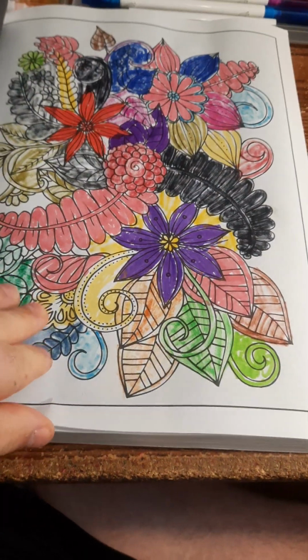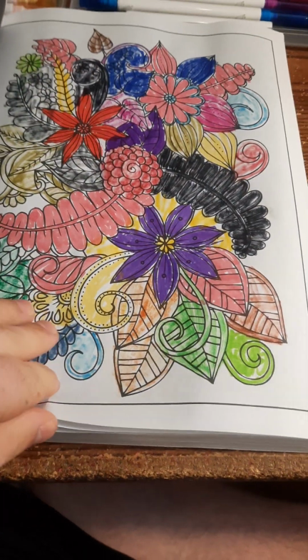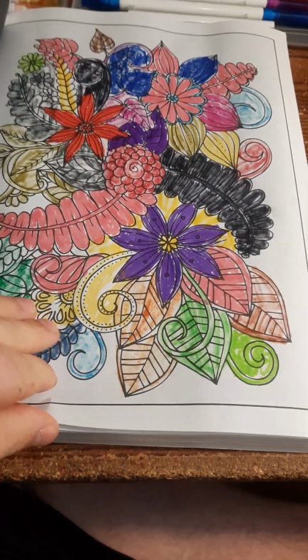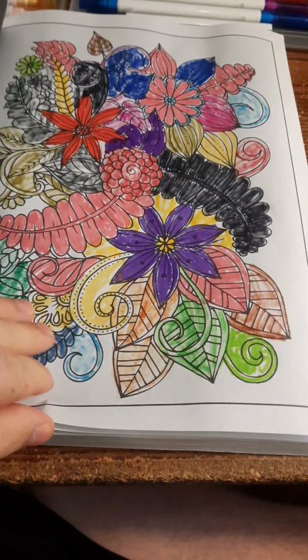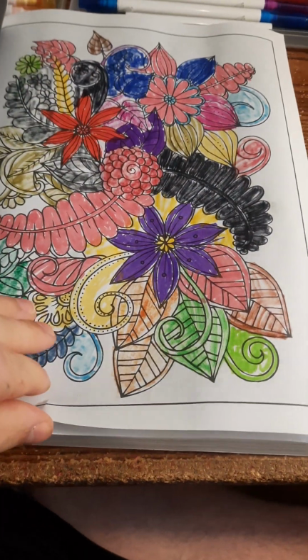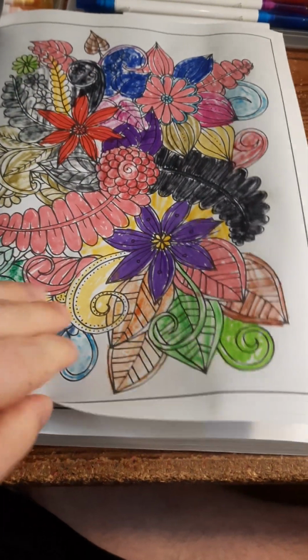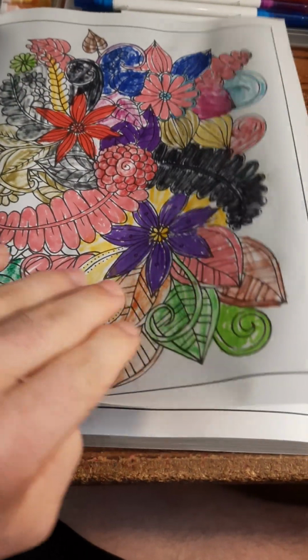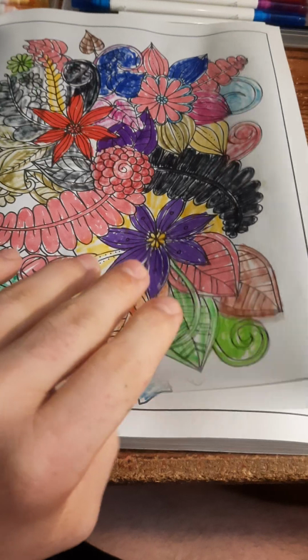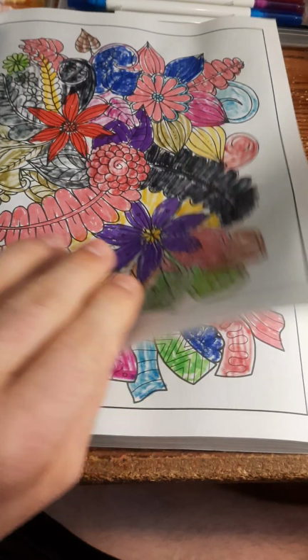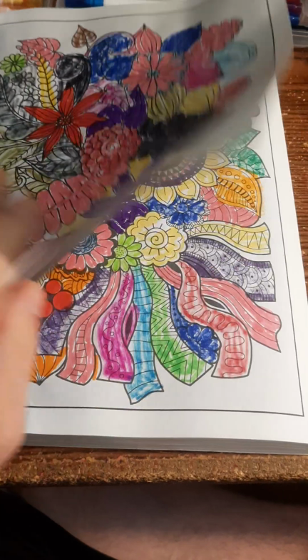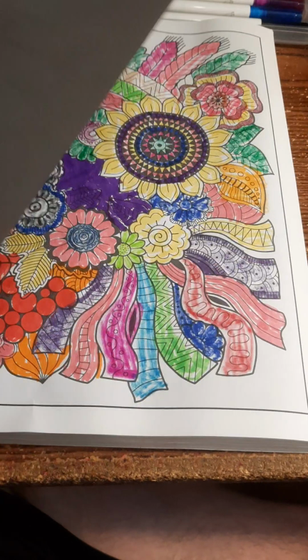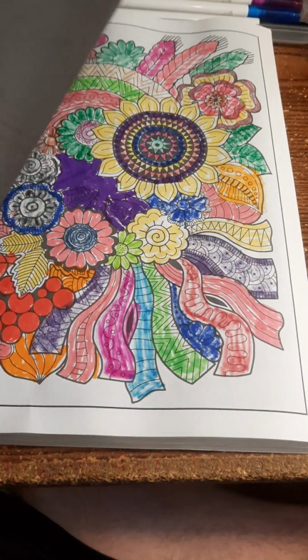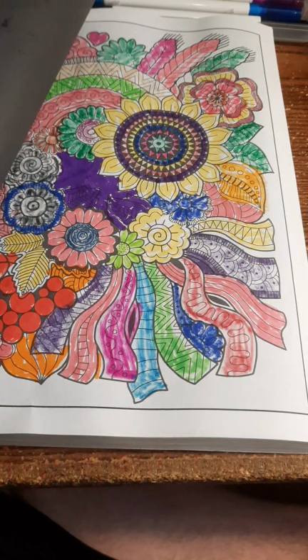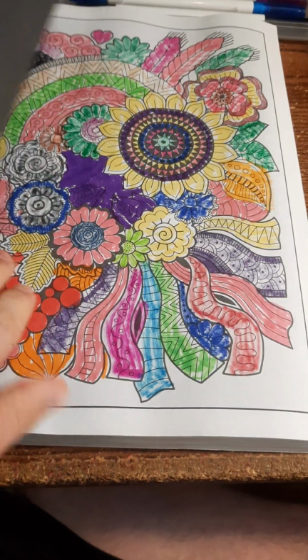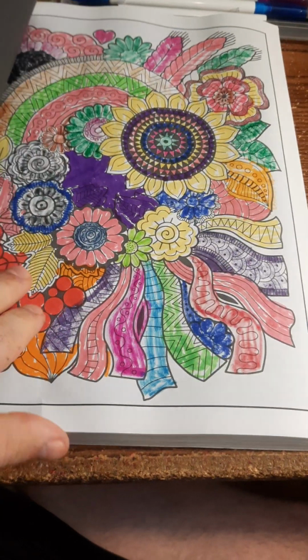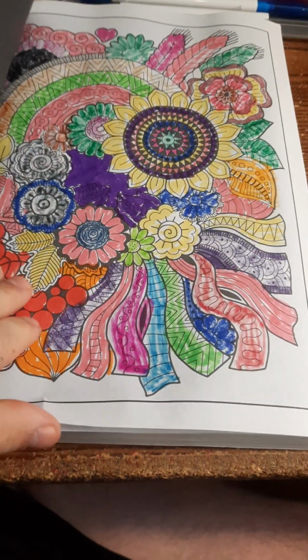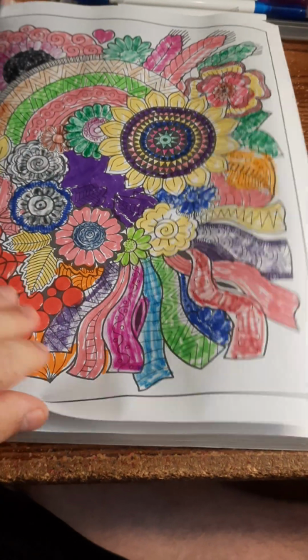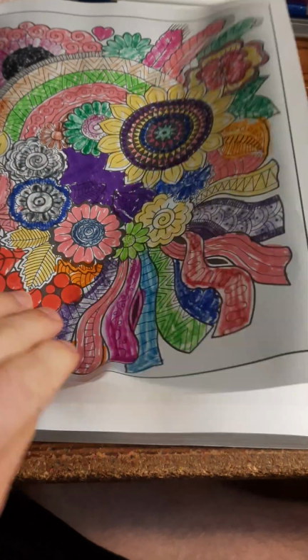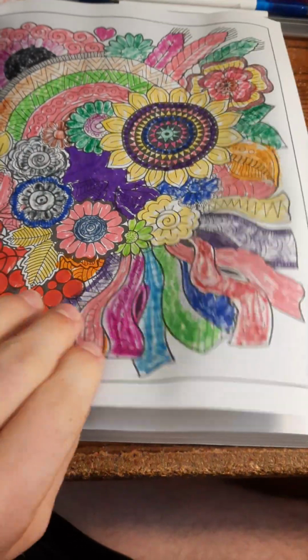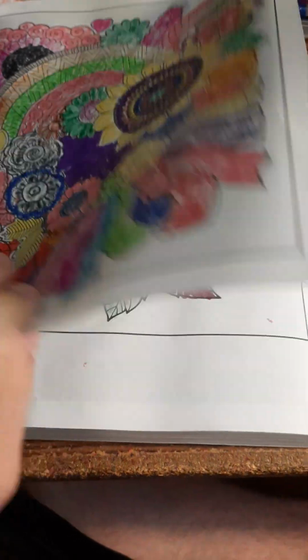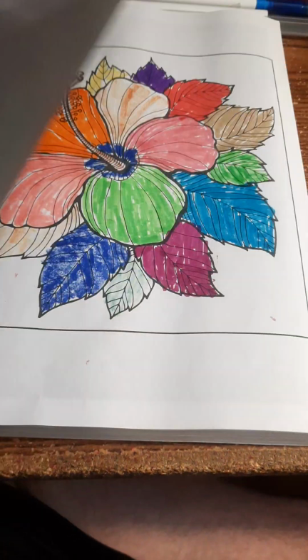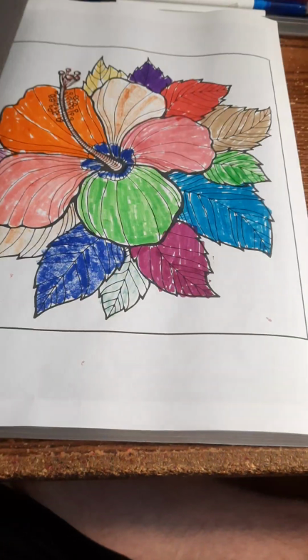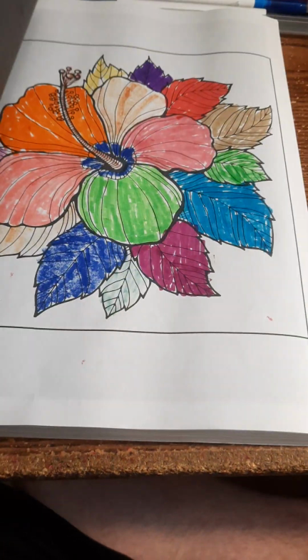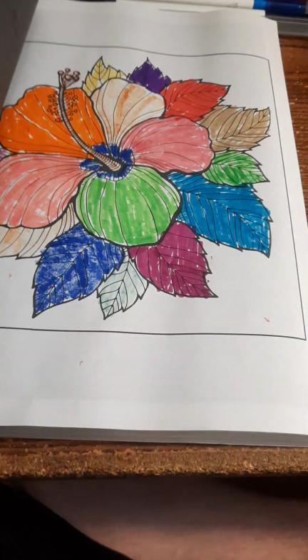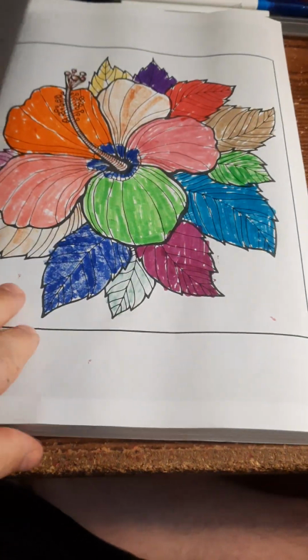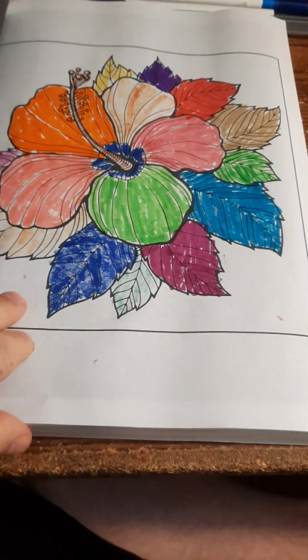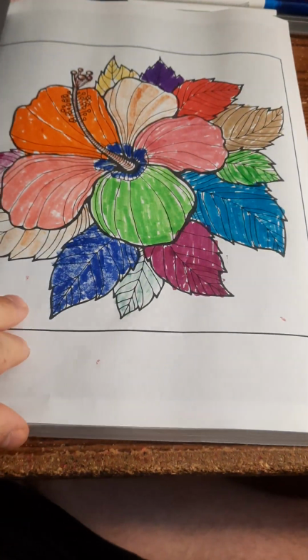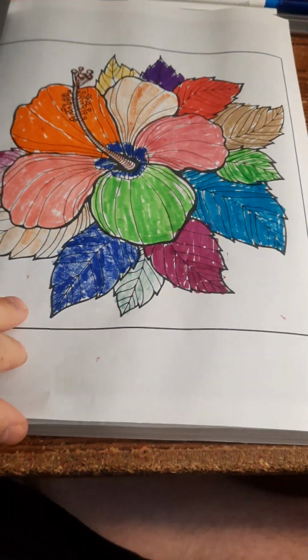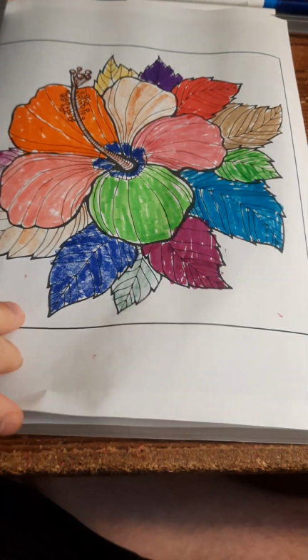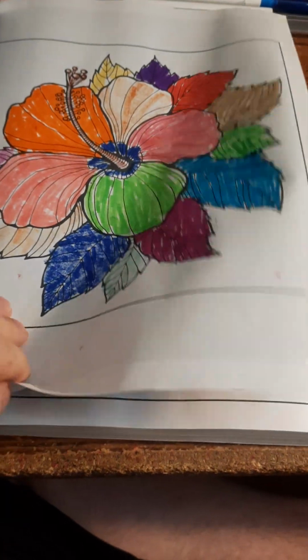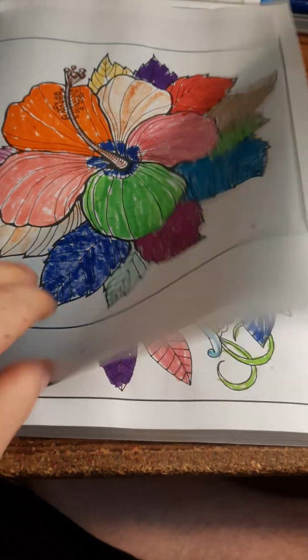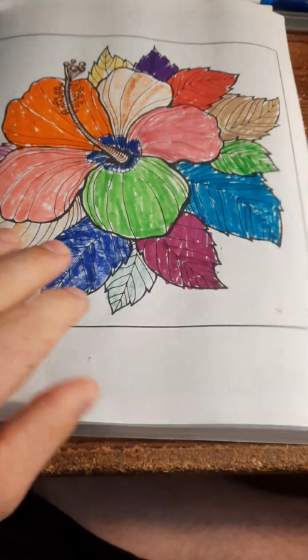If you like my flower coloring program, it's a common cake in everyone.